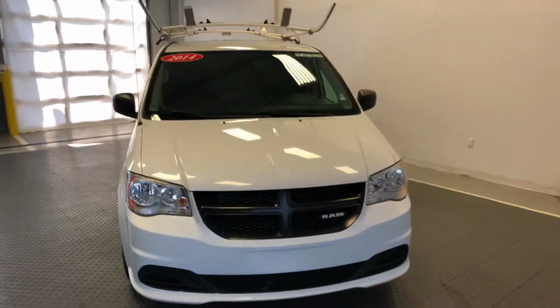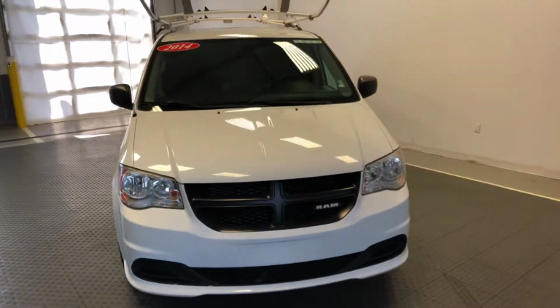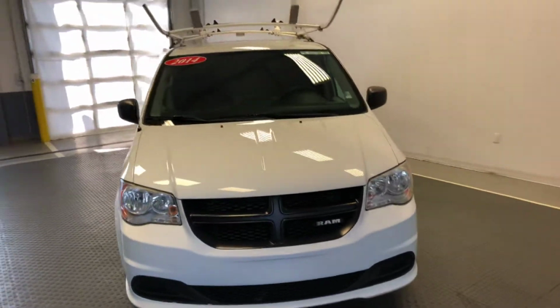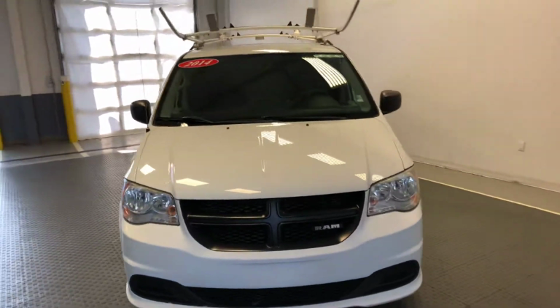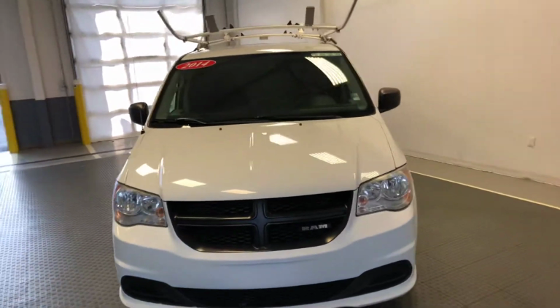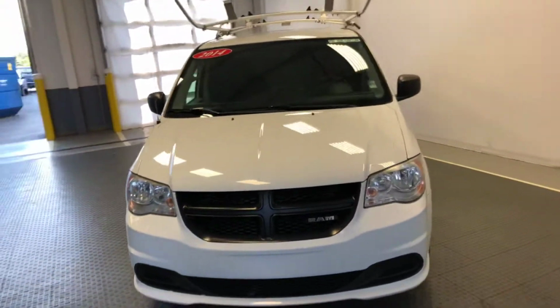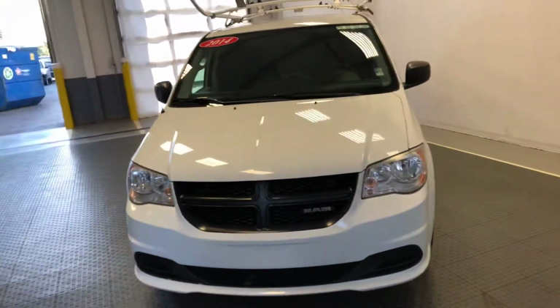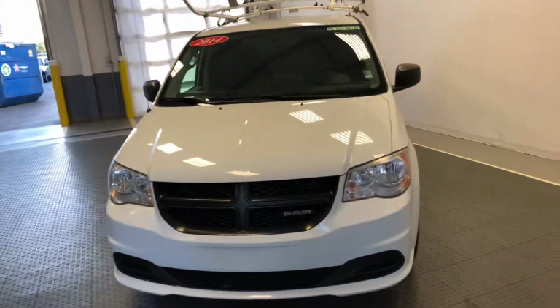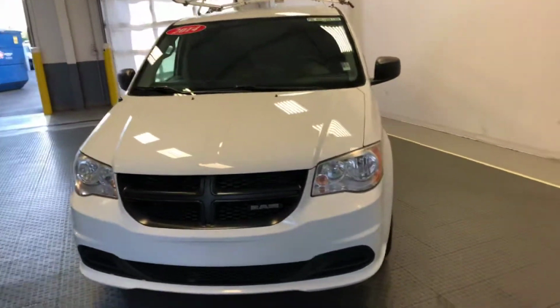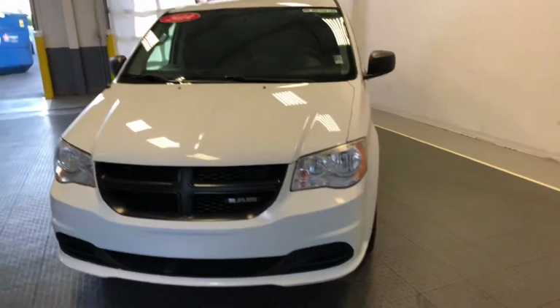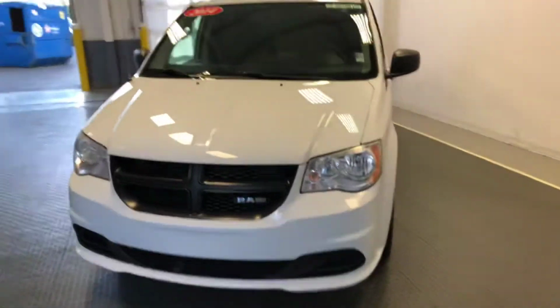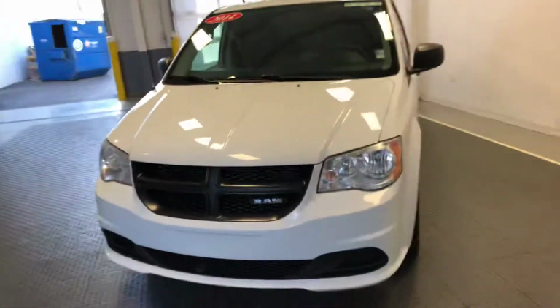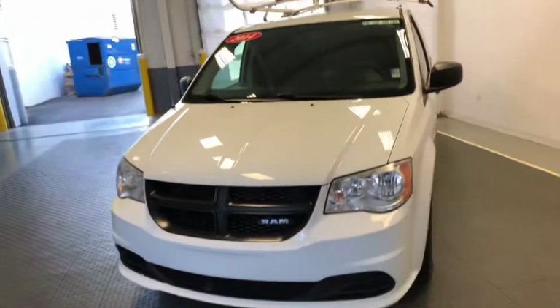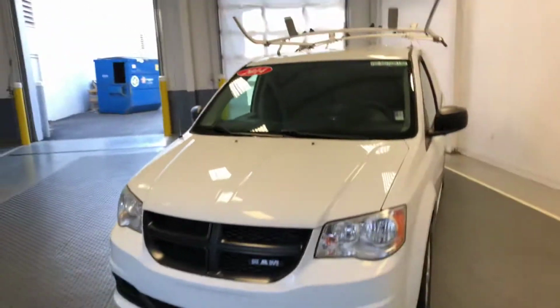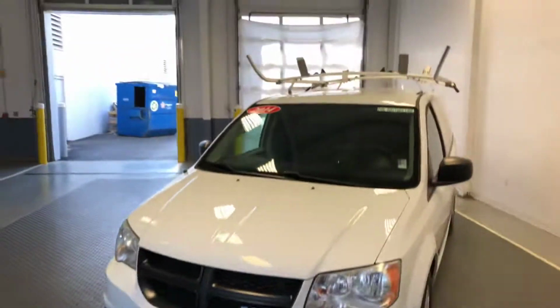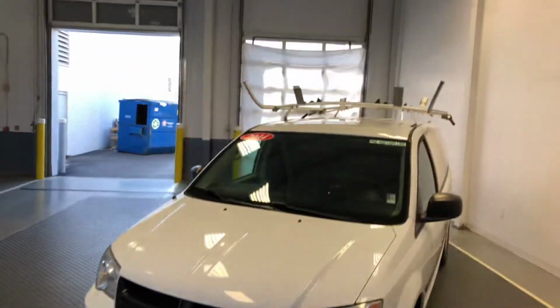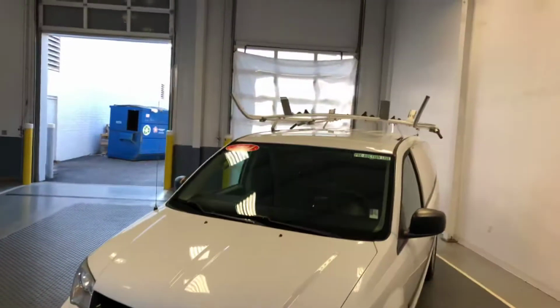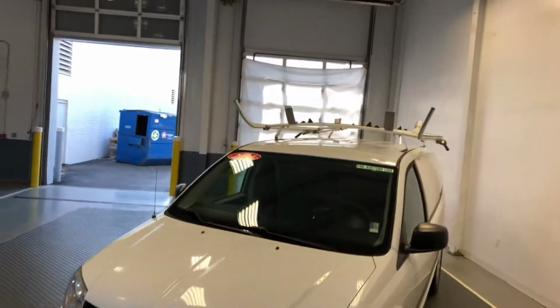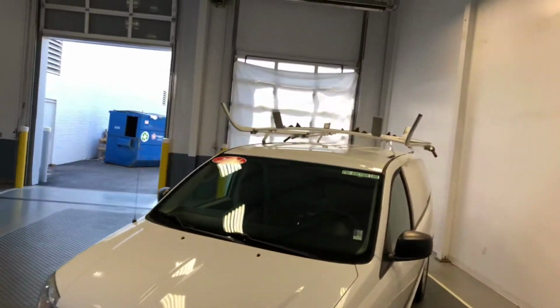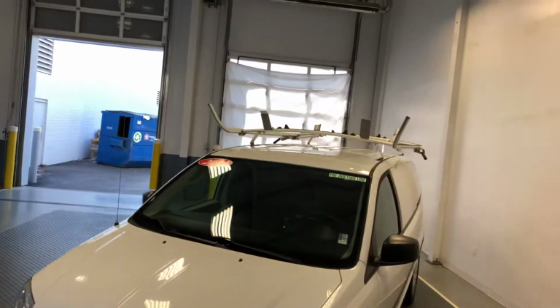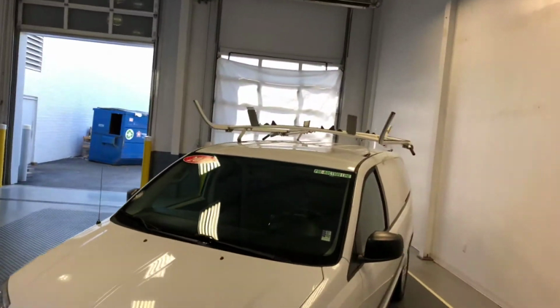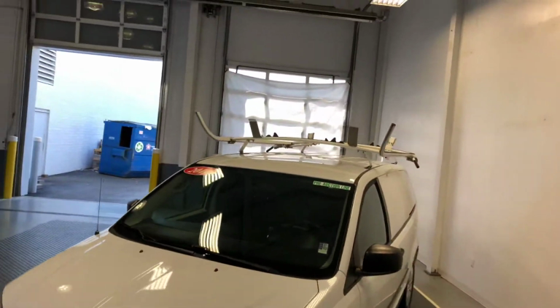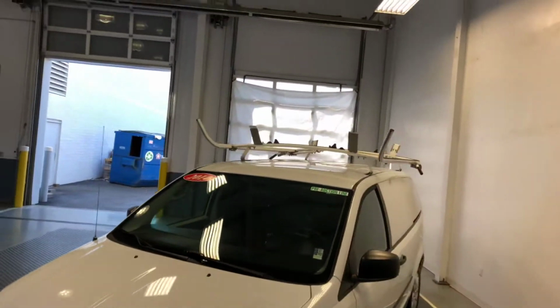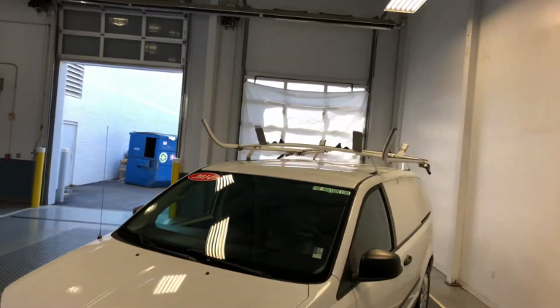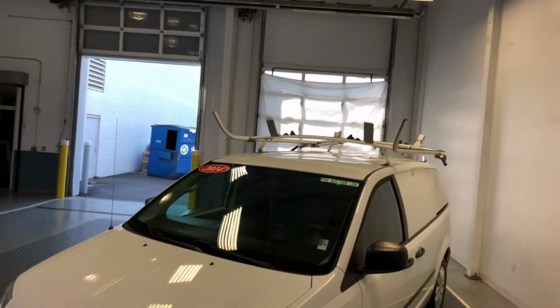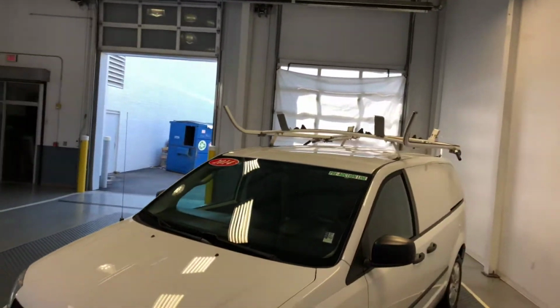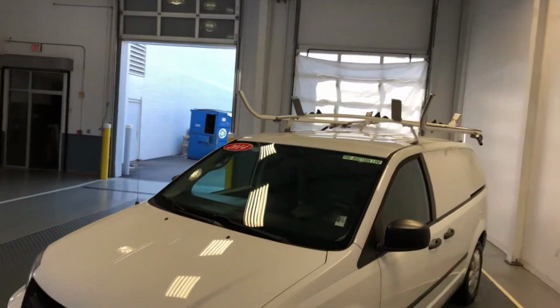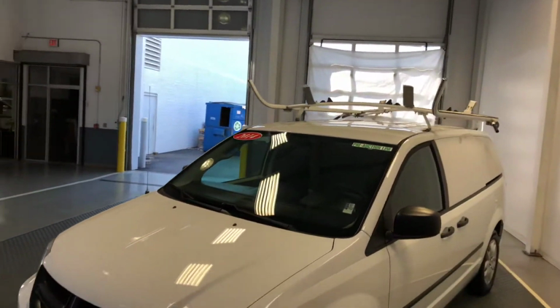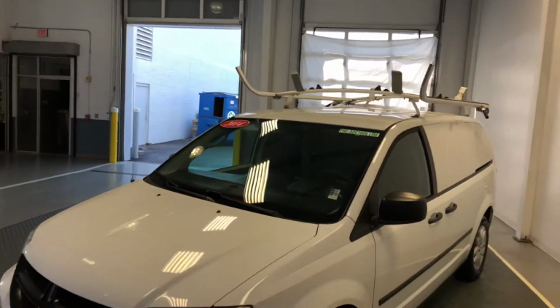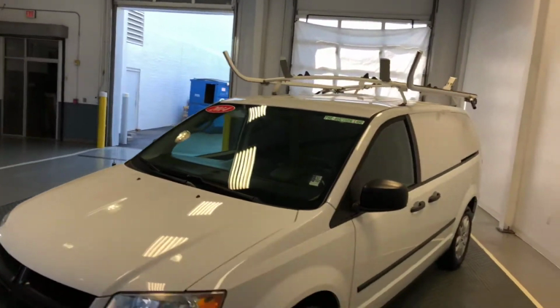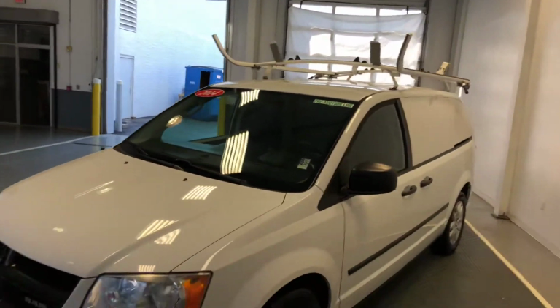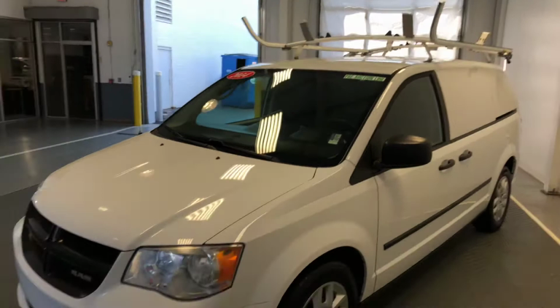This vehicle is all set up for work, as you can tell. It's got the ladder racks up top.